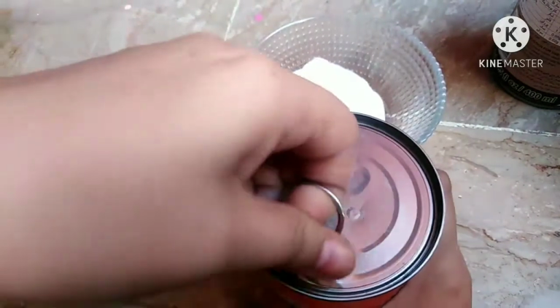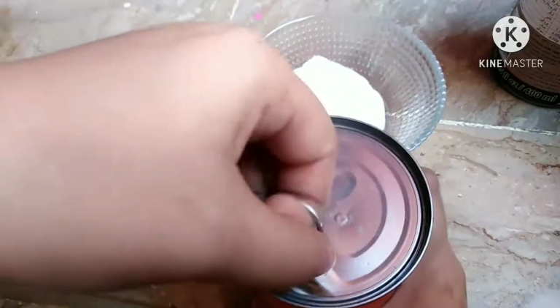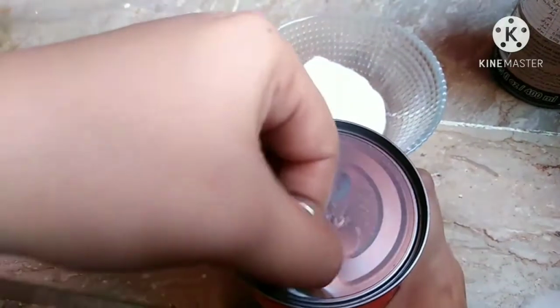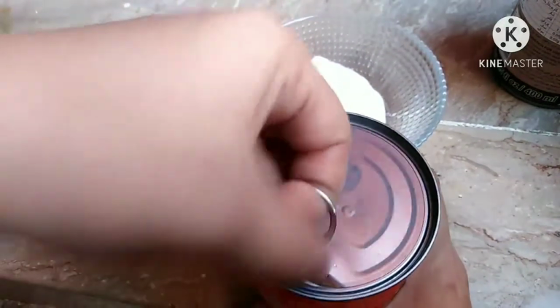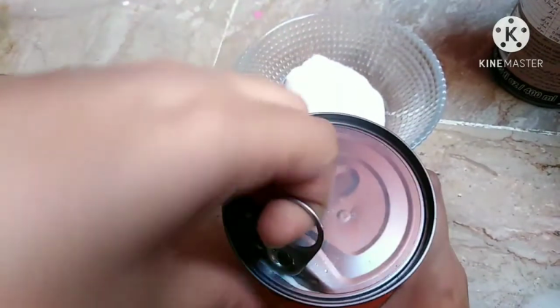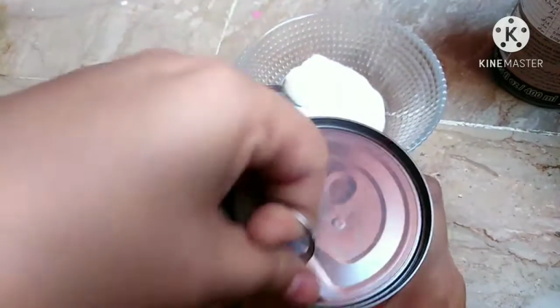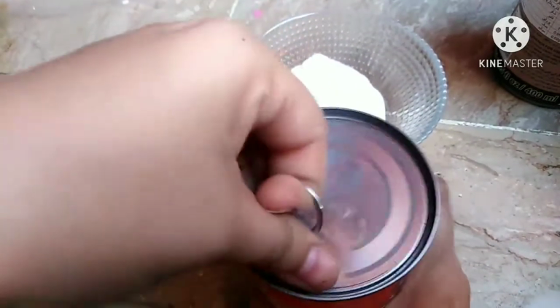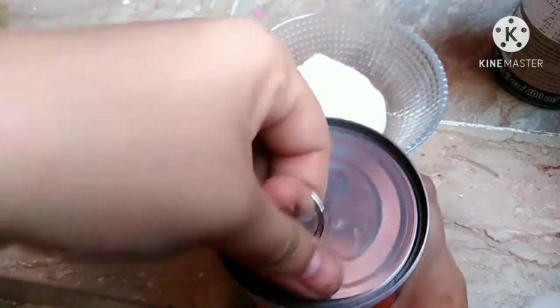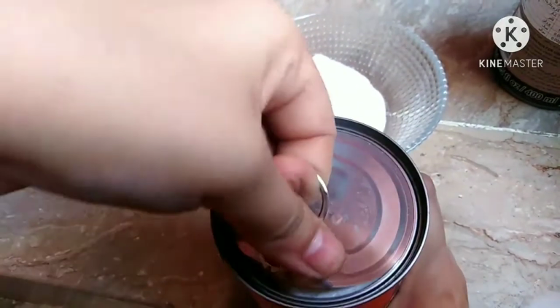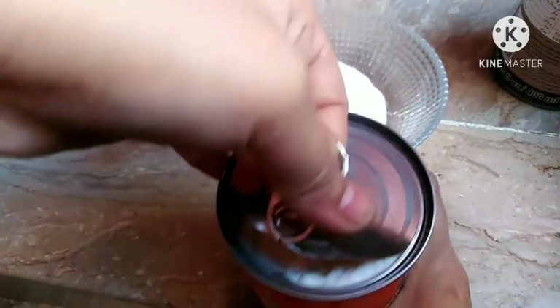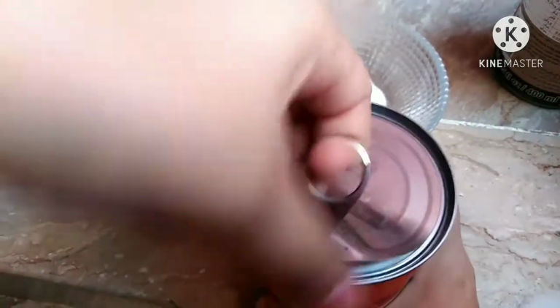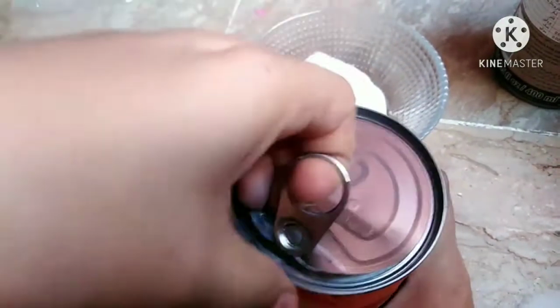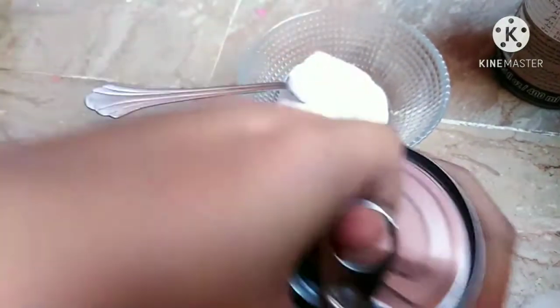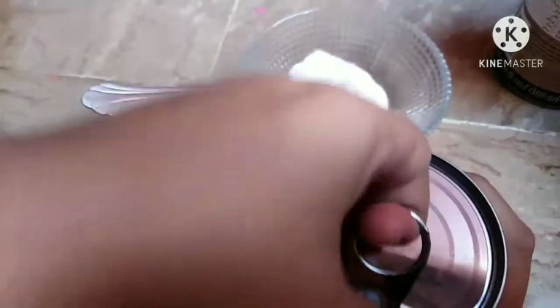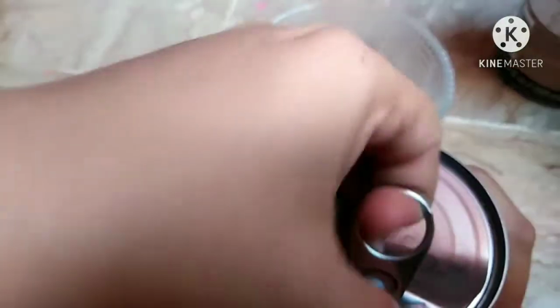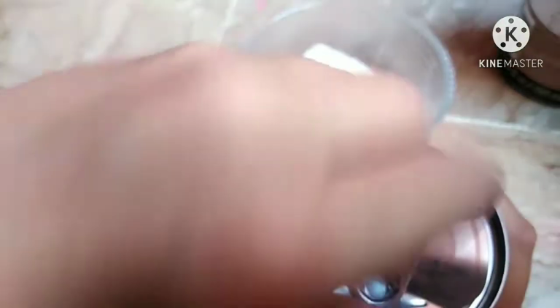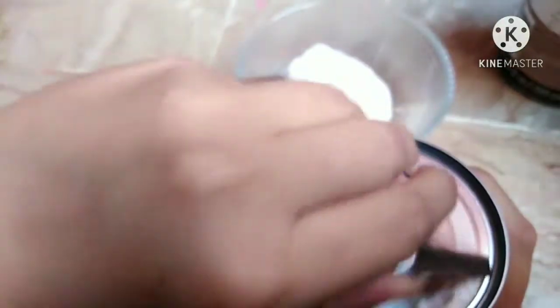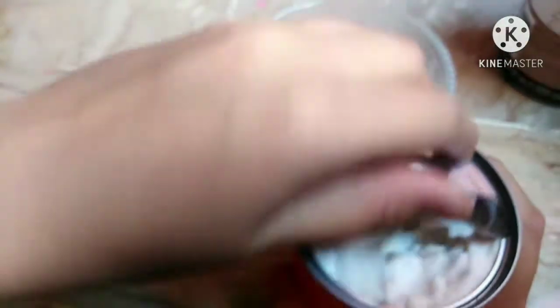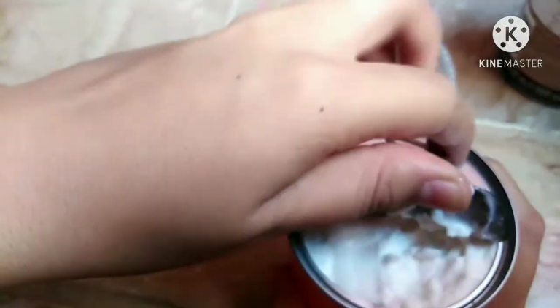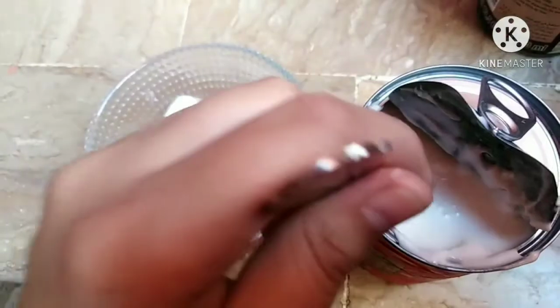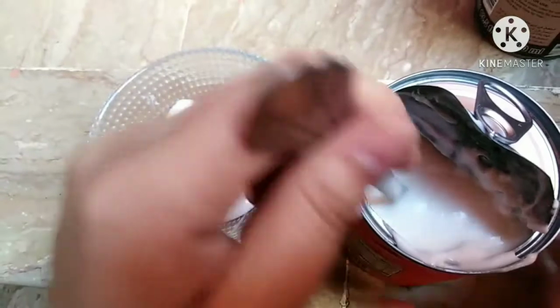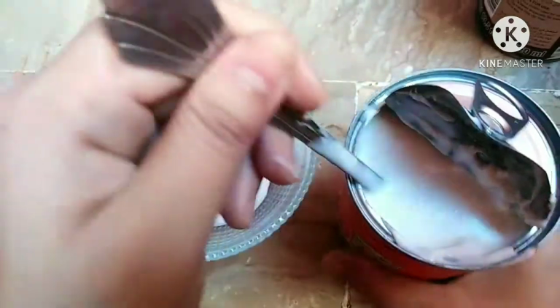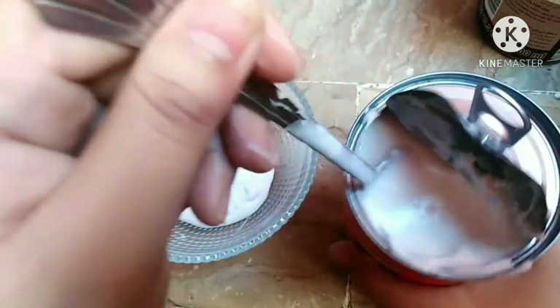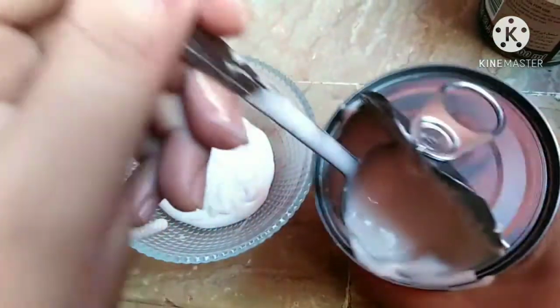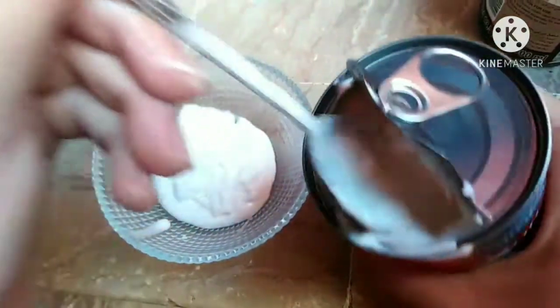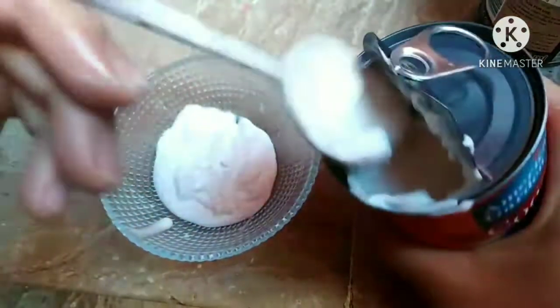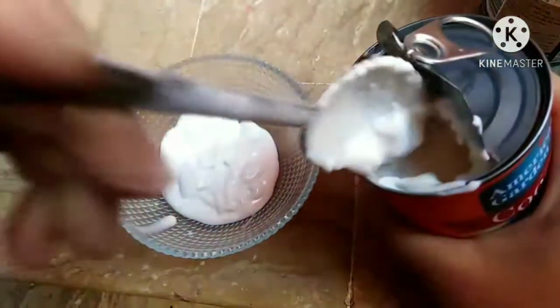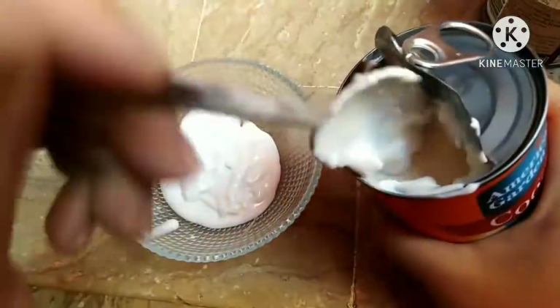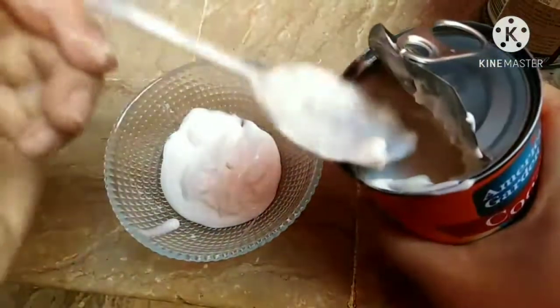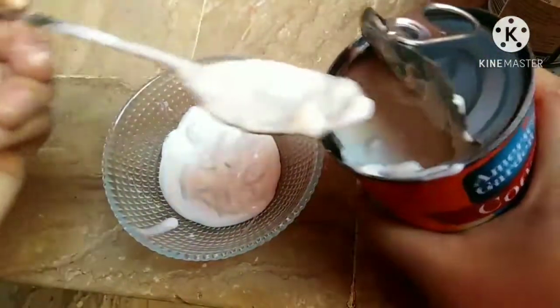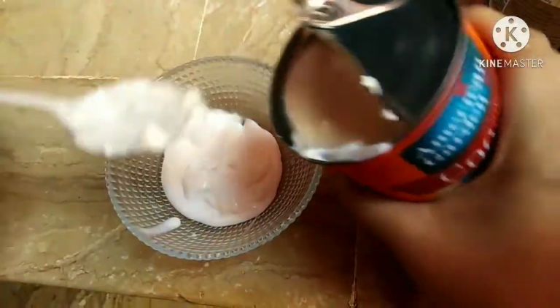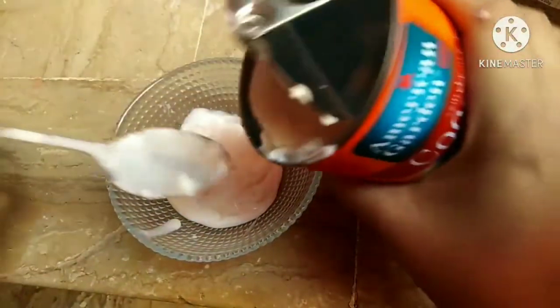I am using a tetra pack coconut milk. If you want, you can also make coconut milk at home, but it is a long process.